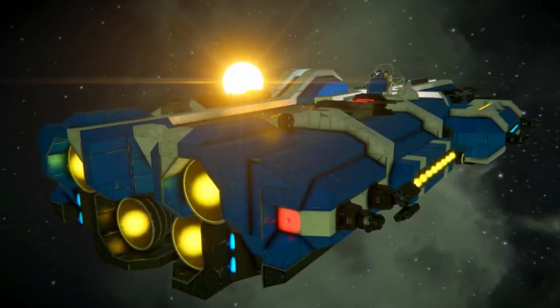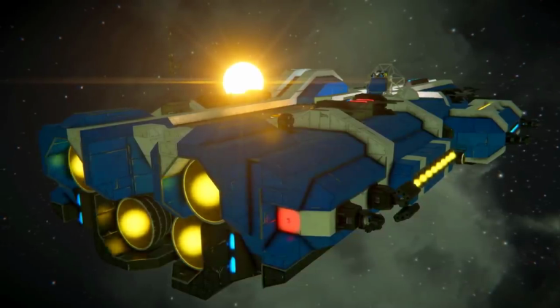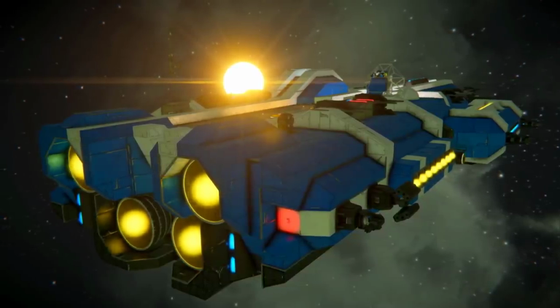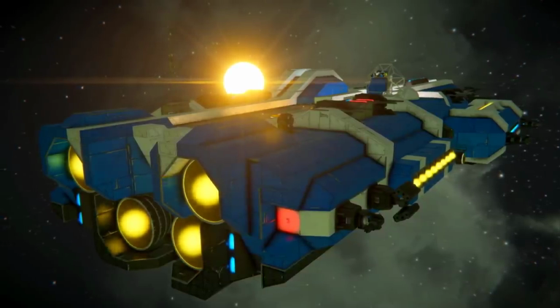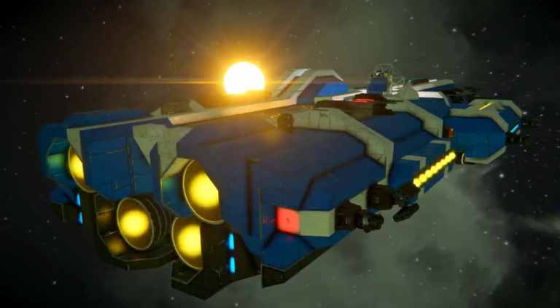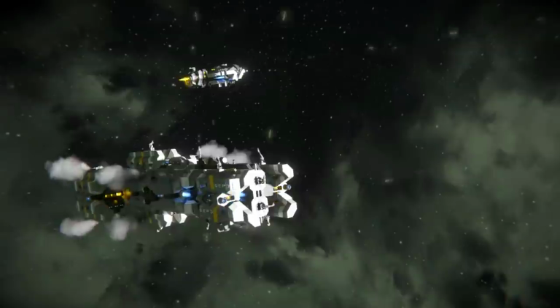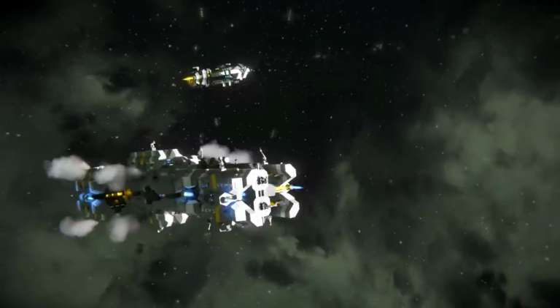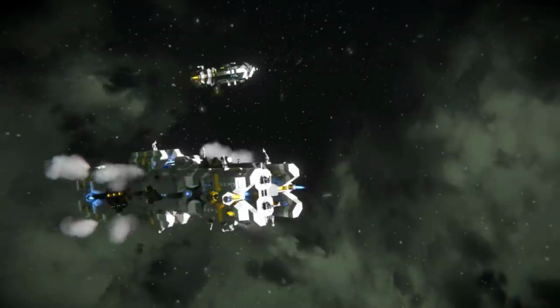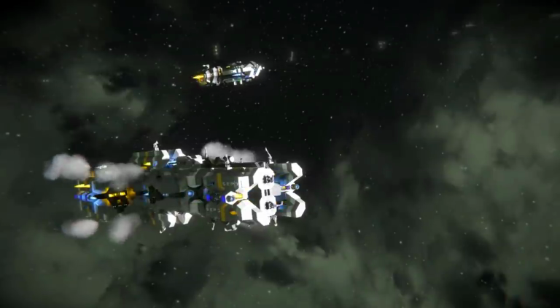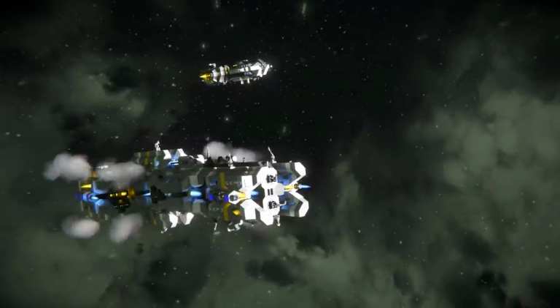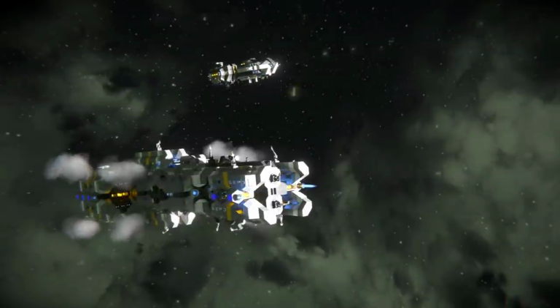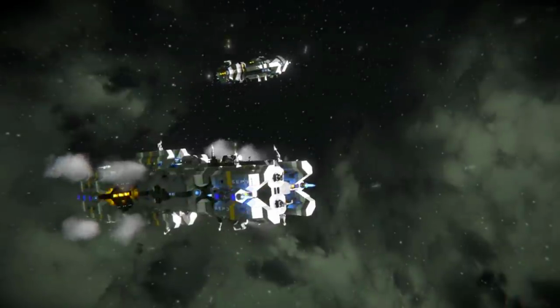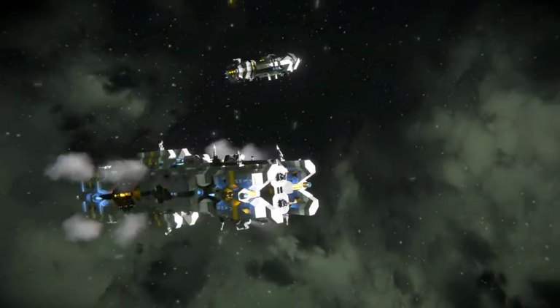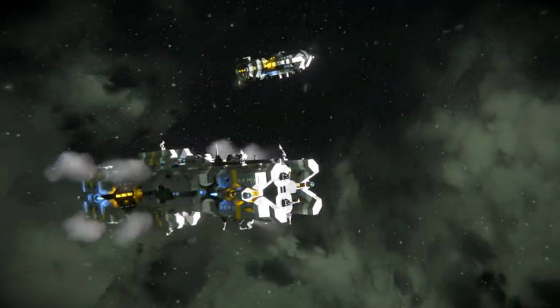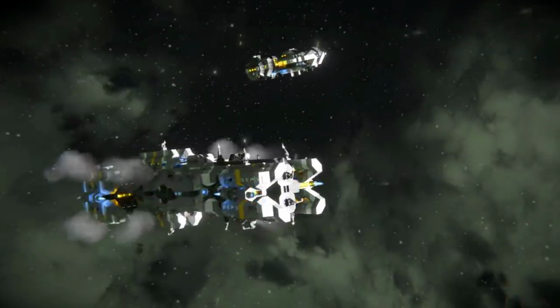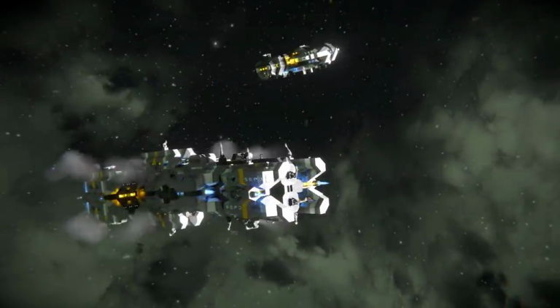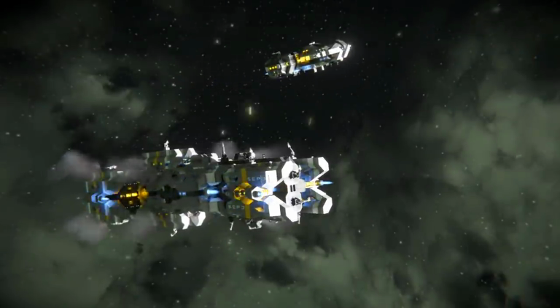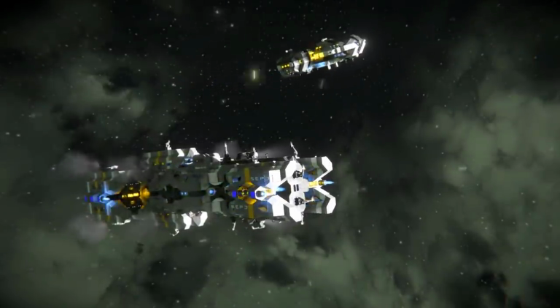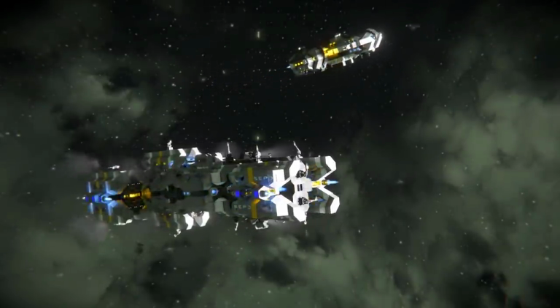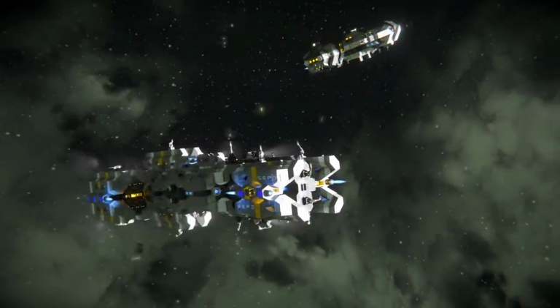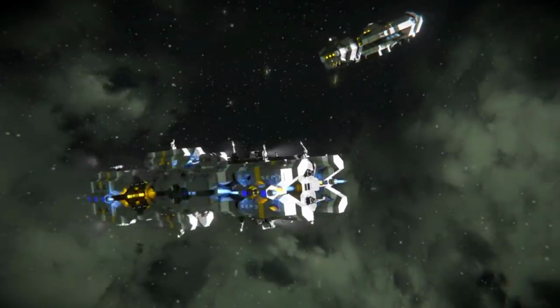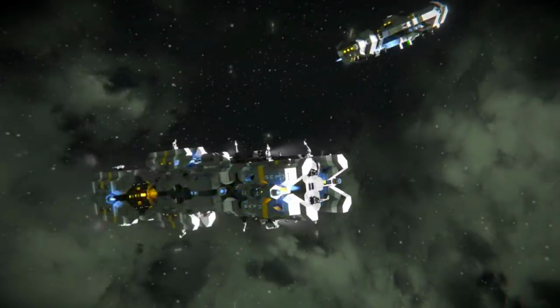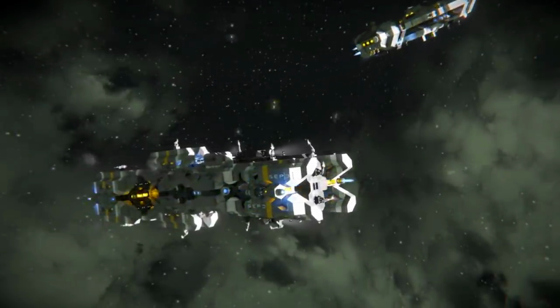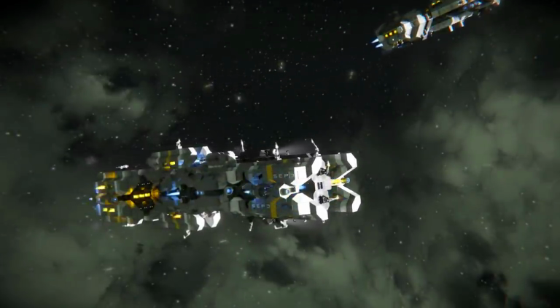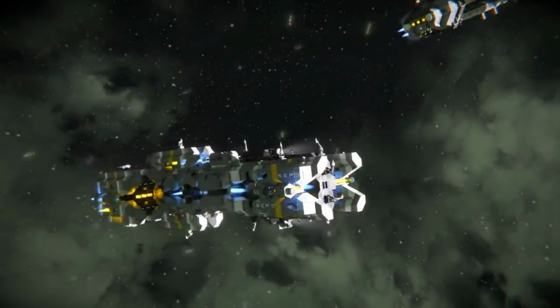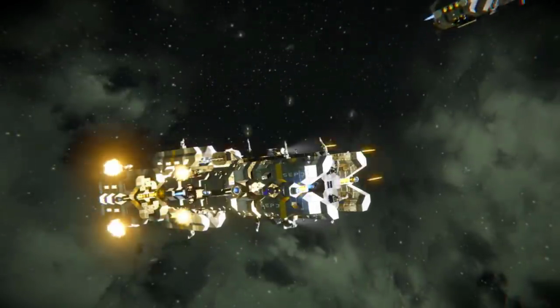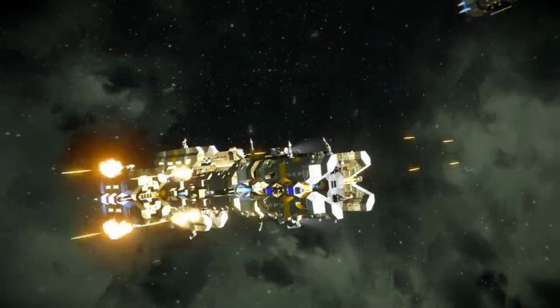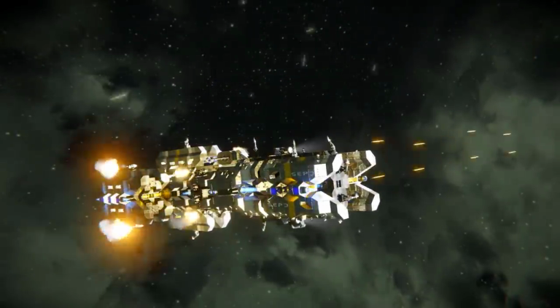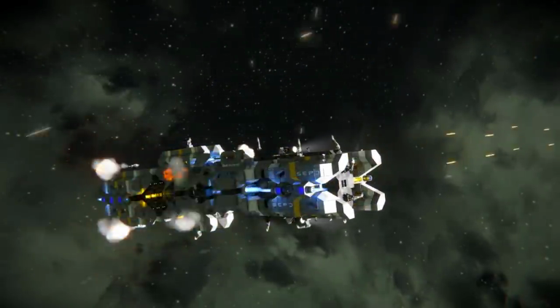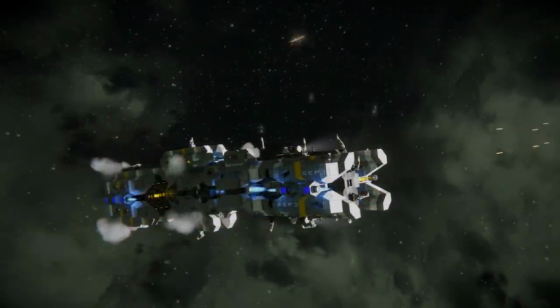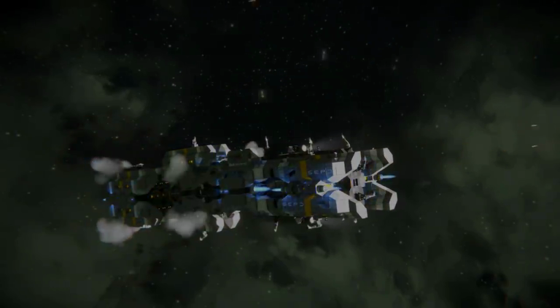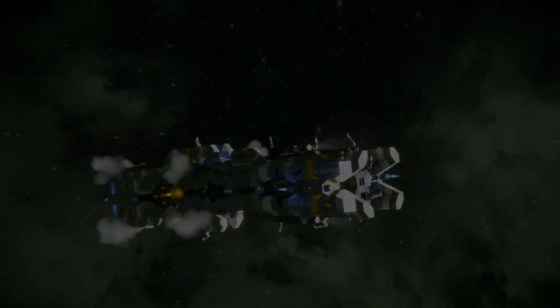A point defence field around a cruiser is crucial. Since they can operate on their own, this will help protect them from multiple smaller vessels.